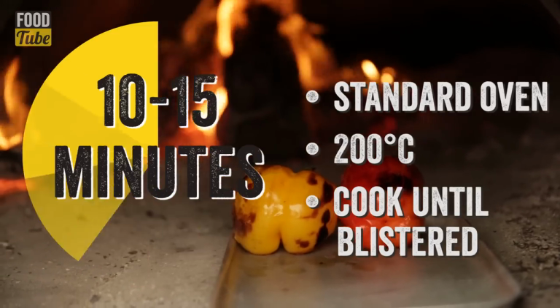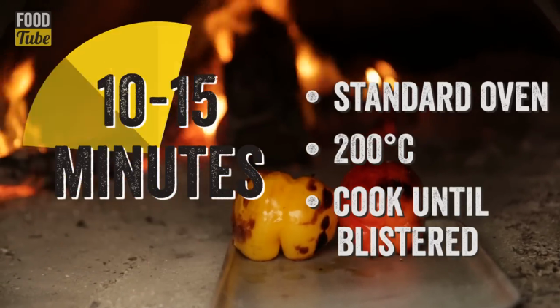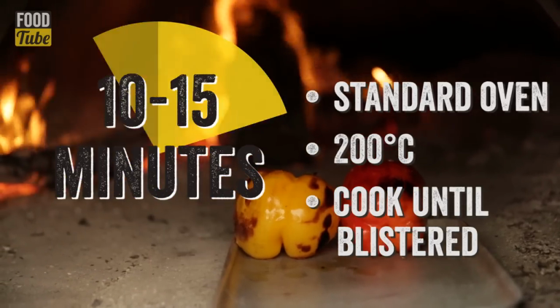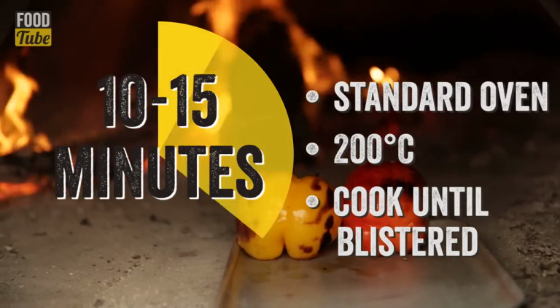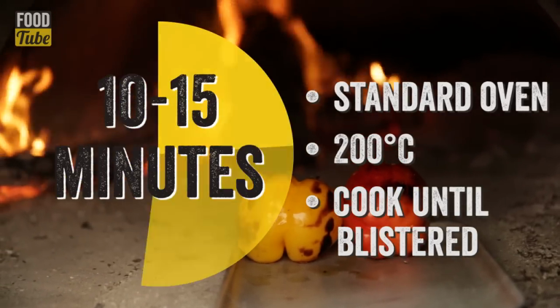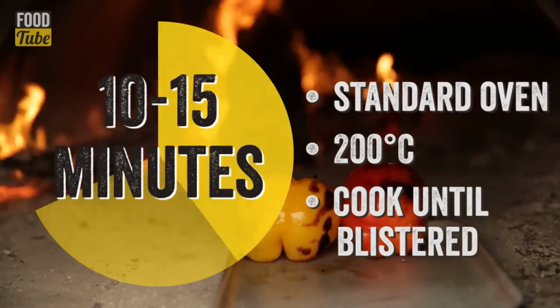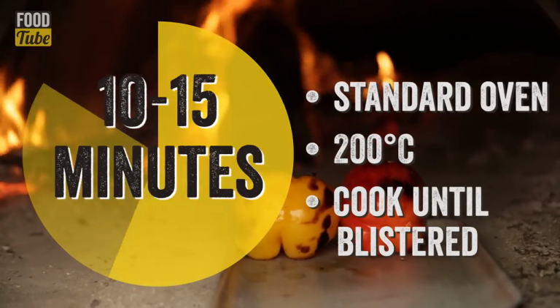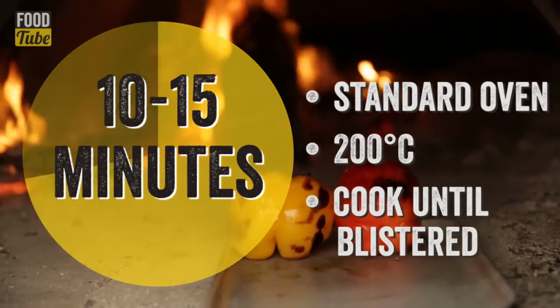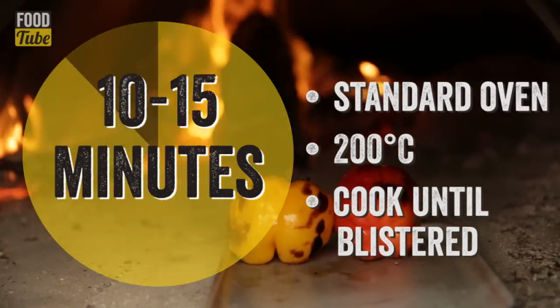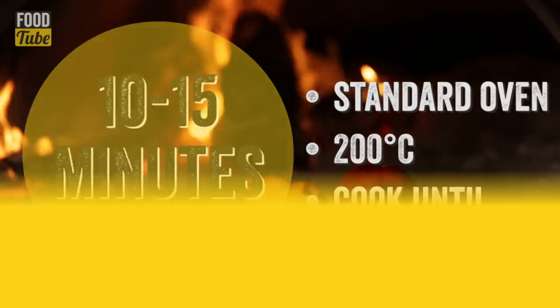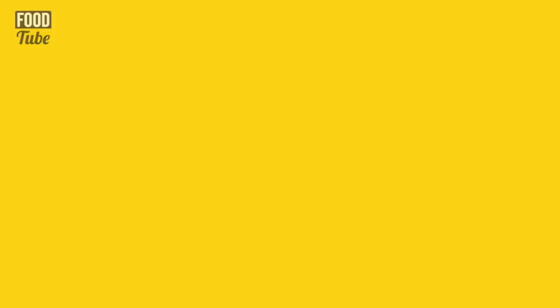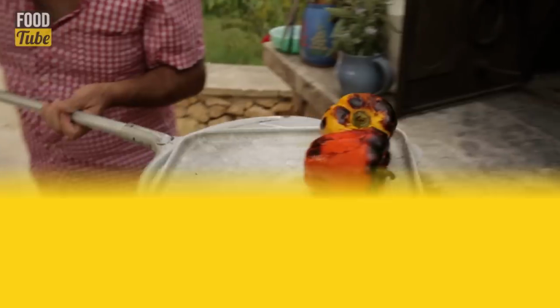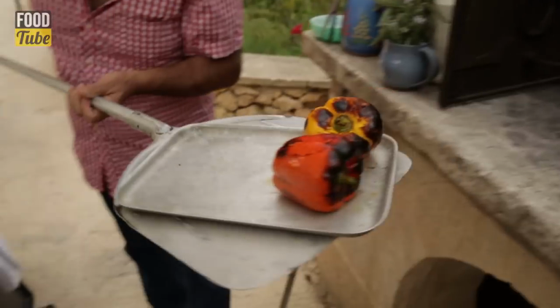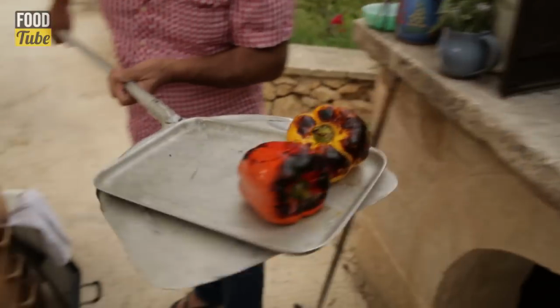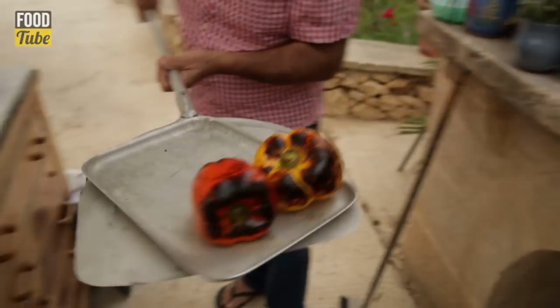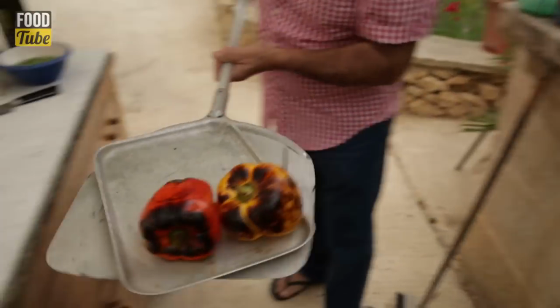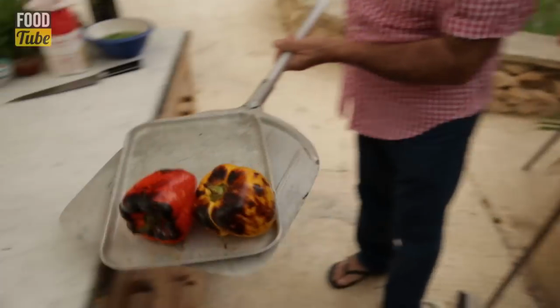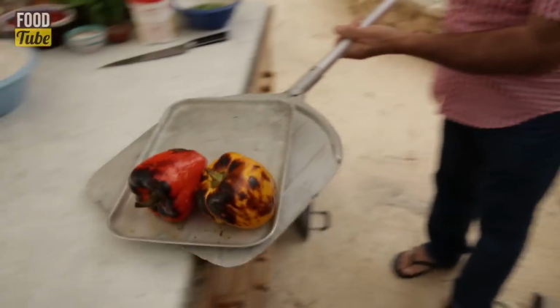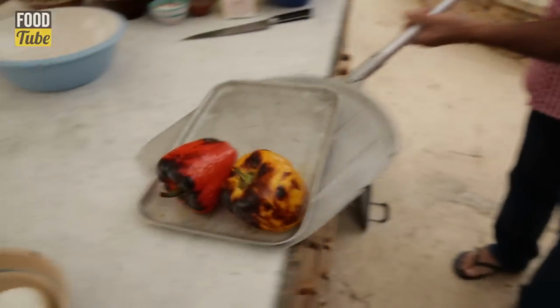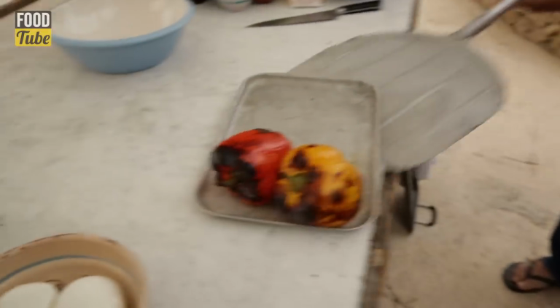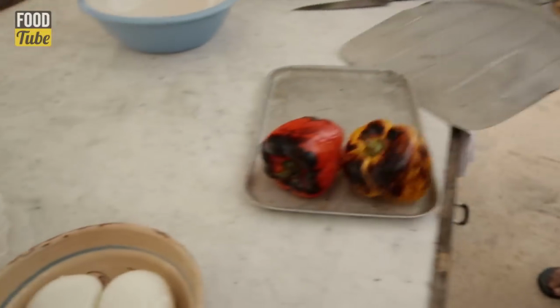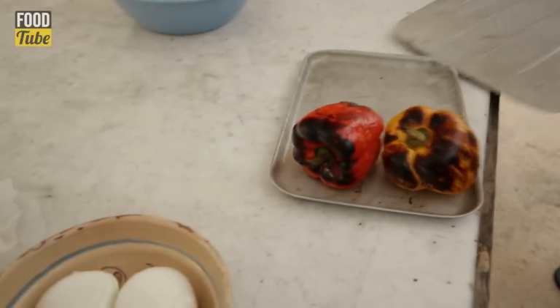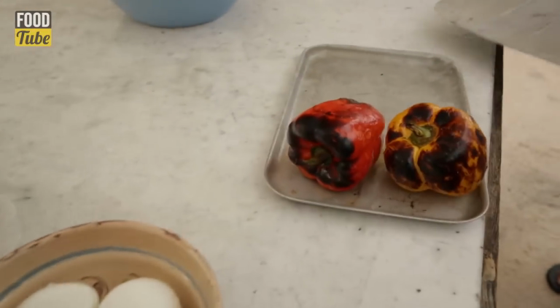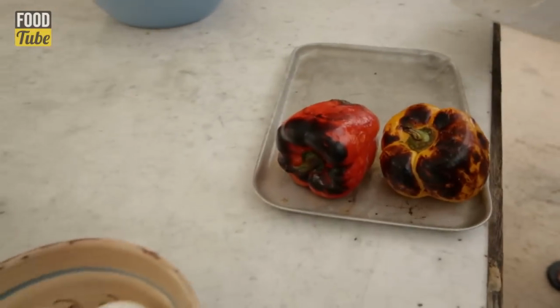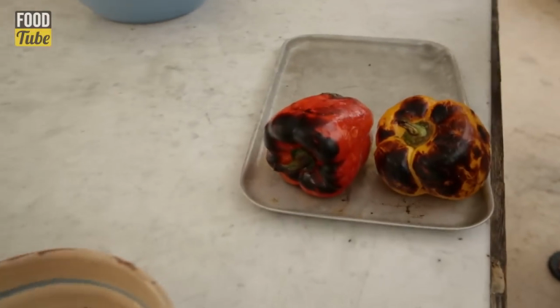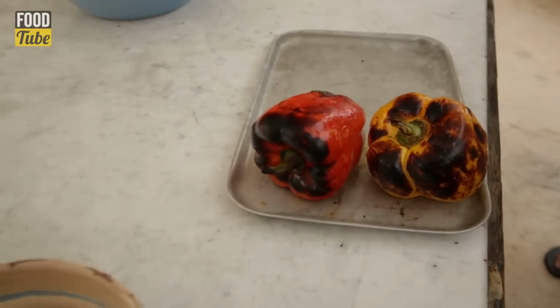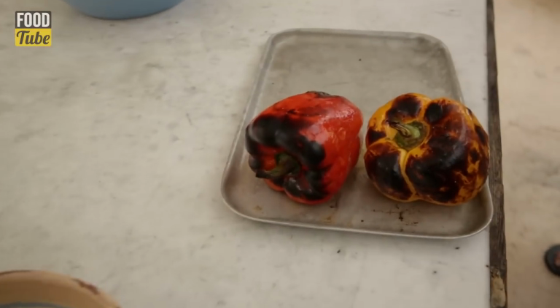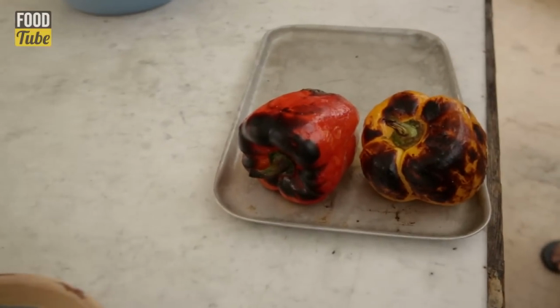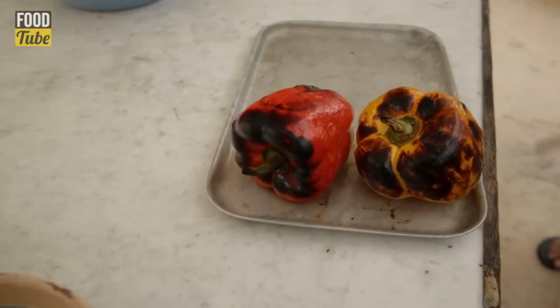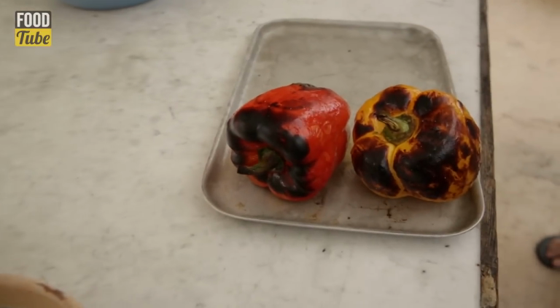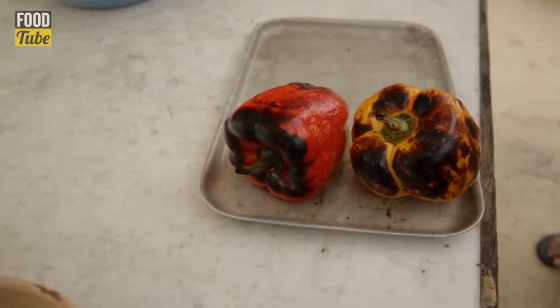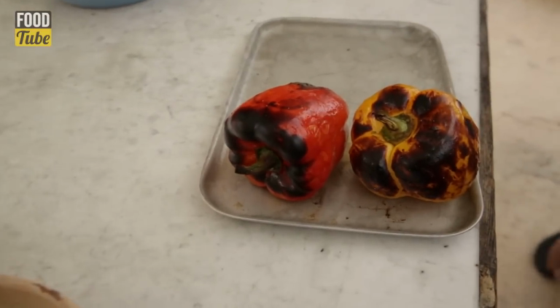Make sure it's very, very hot. You need a little bit of burn, a little bit of black on the side.